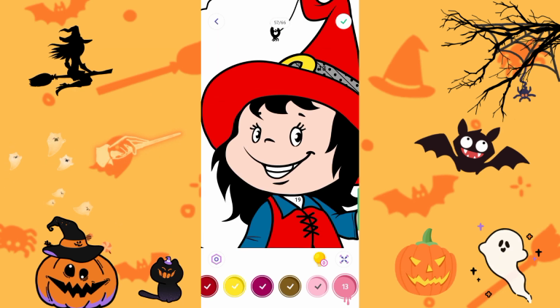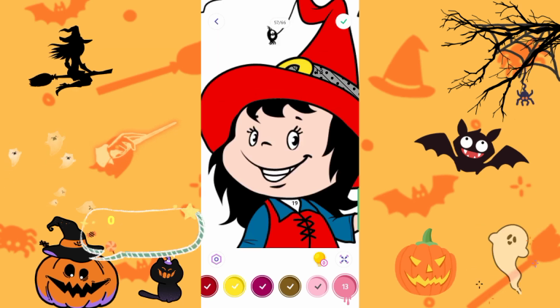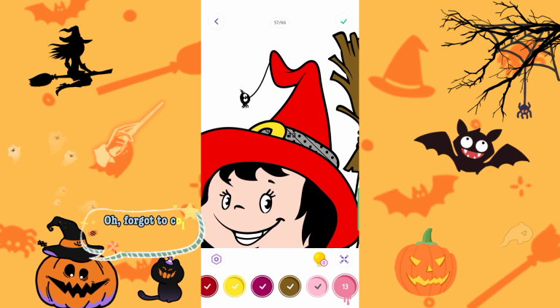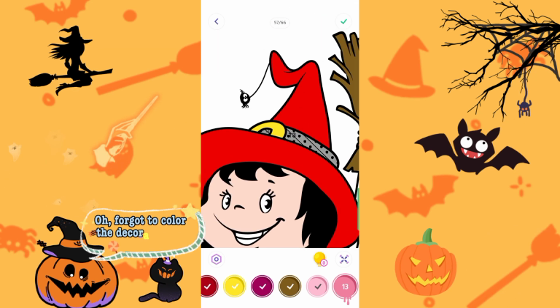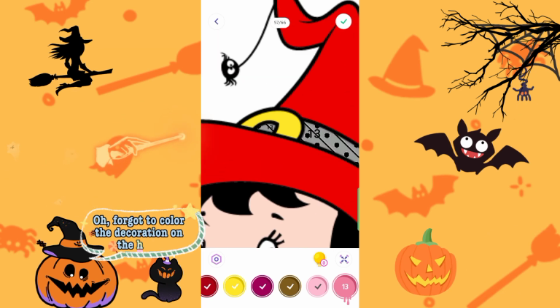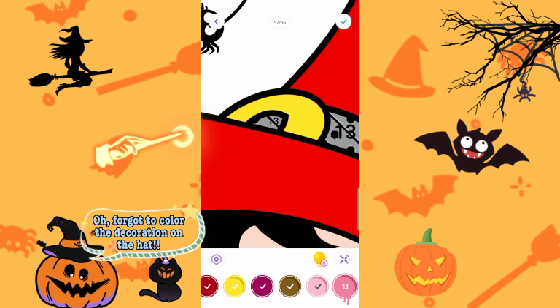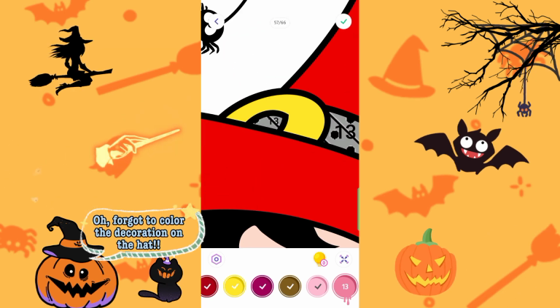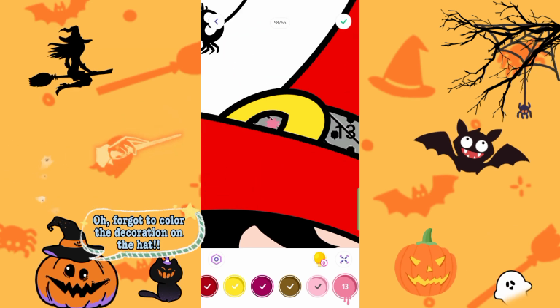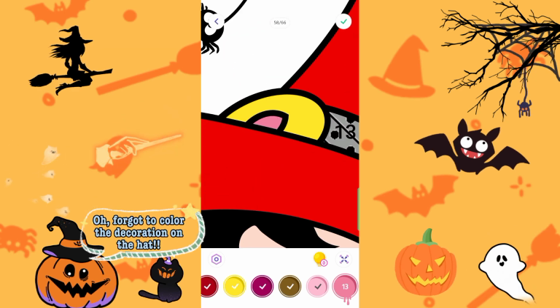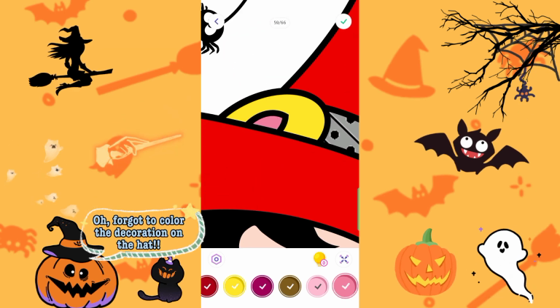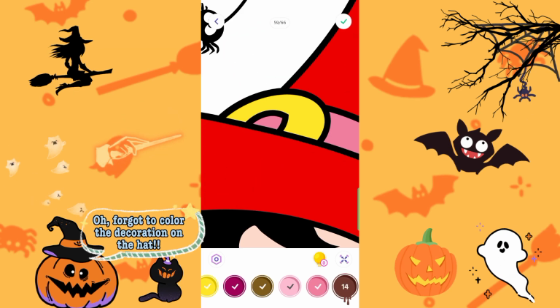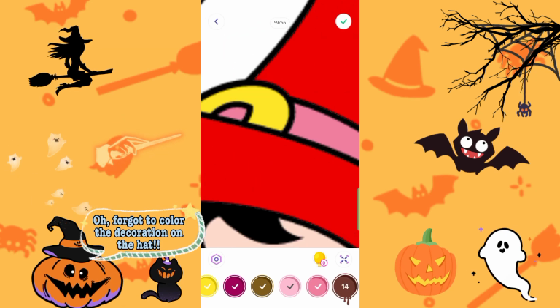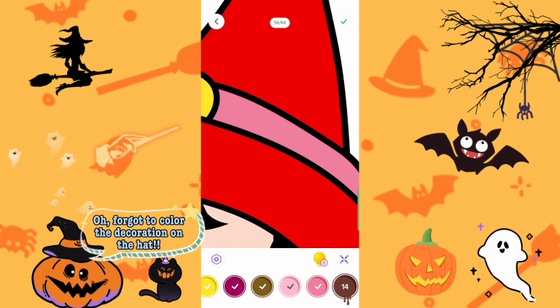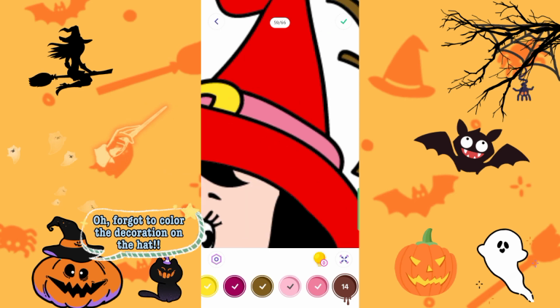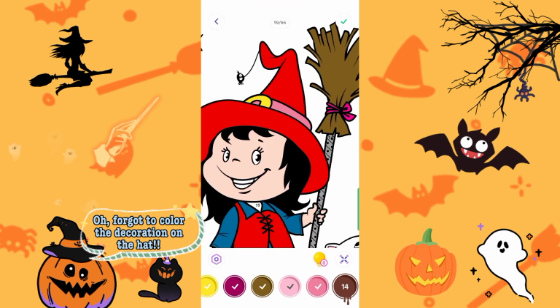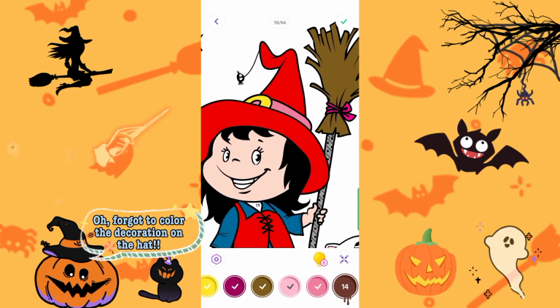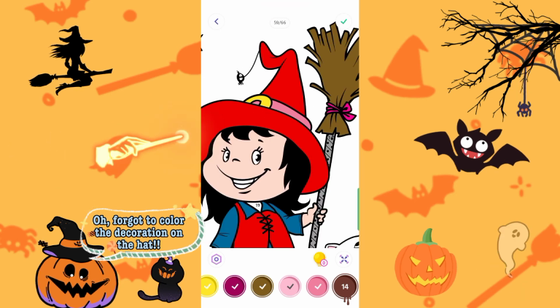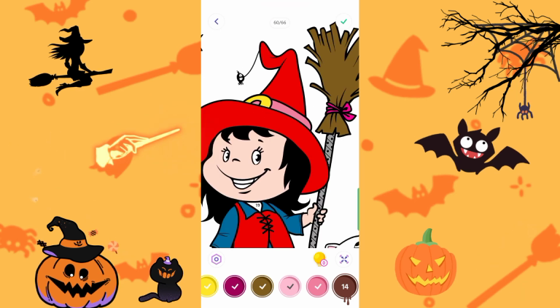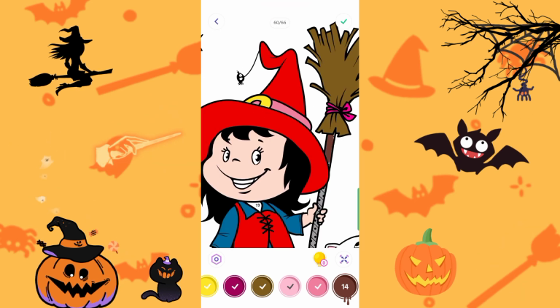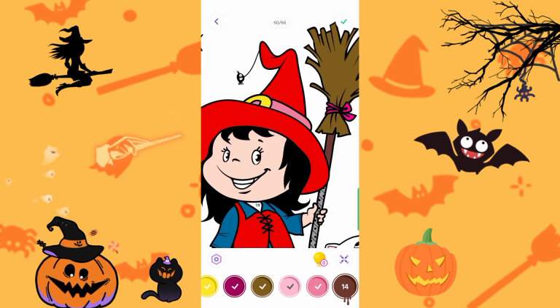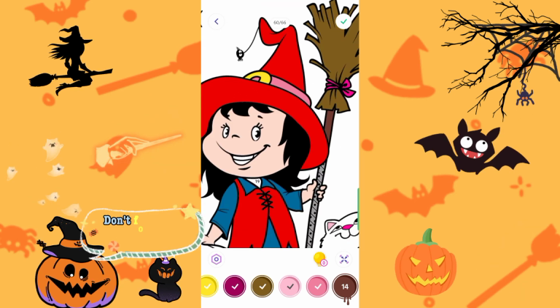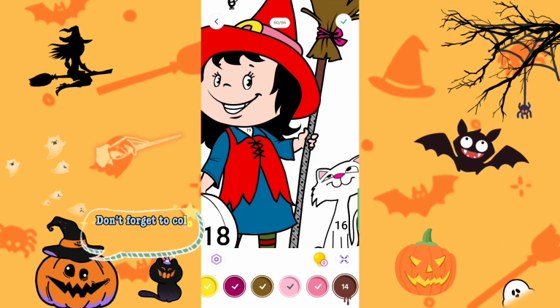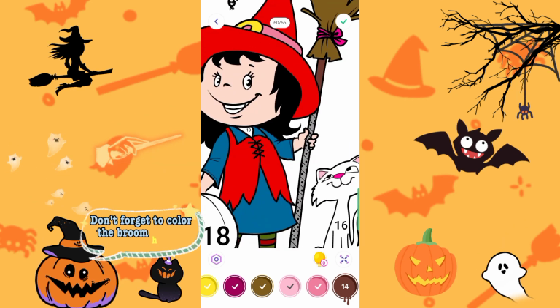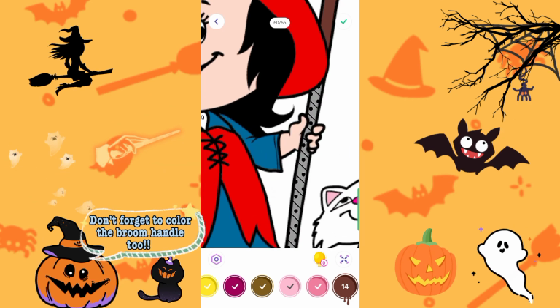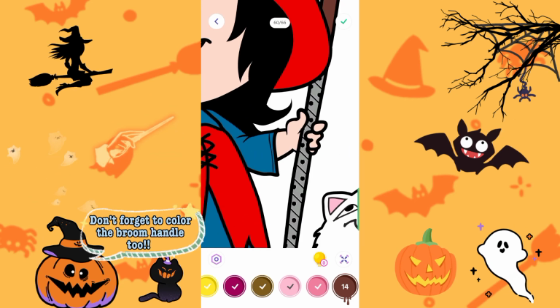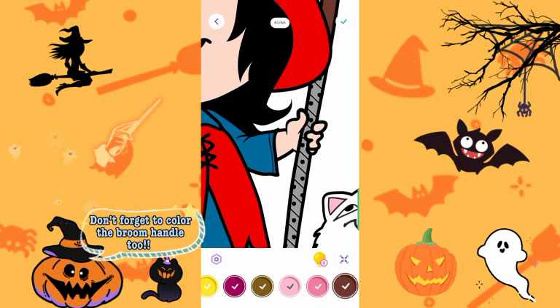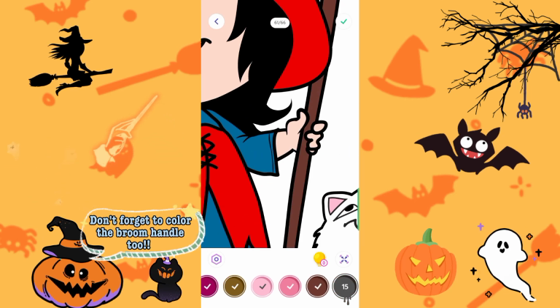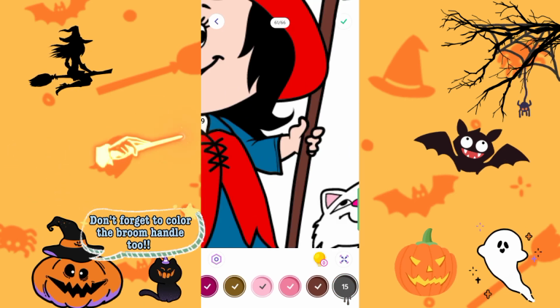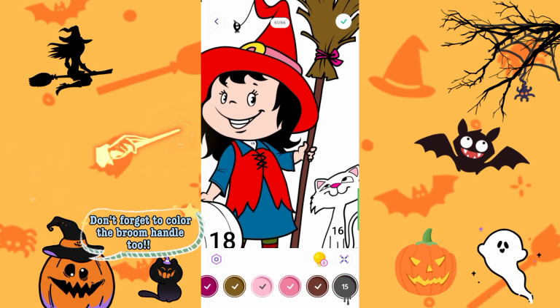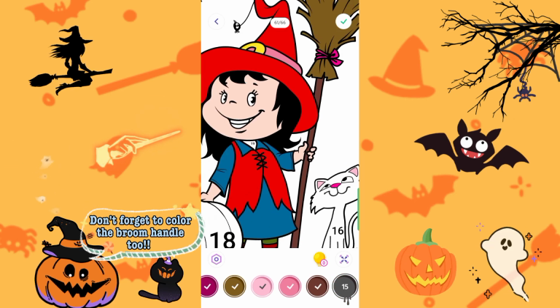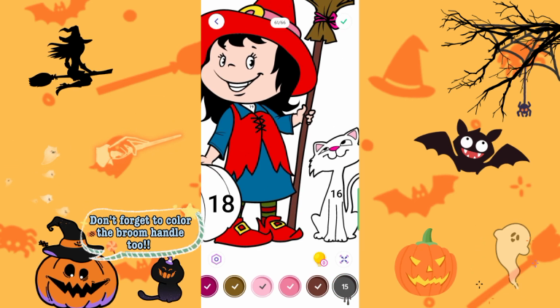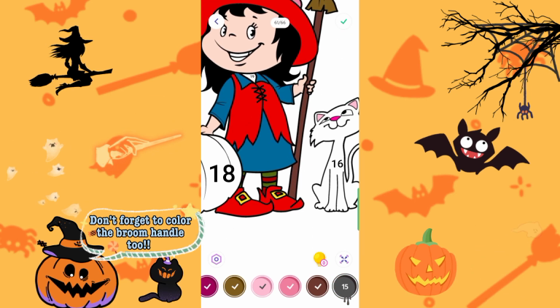Forgot to color the decoration on the hat. Don't forget to color the broom handle too.